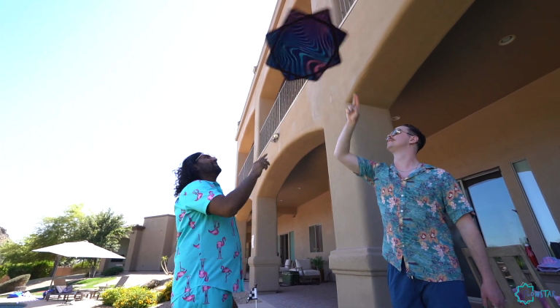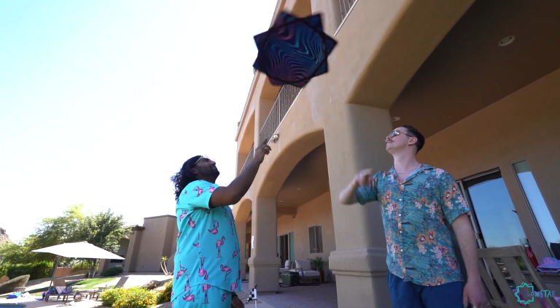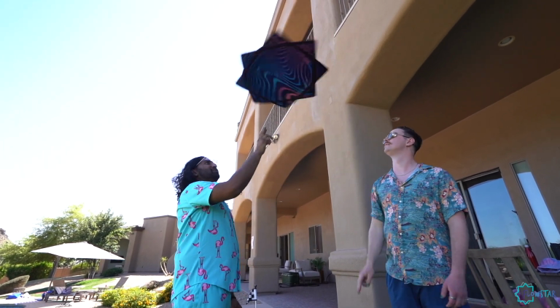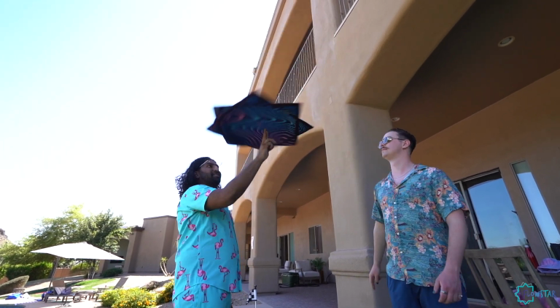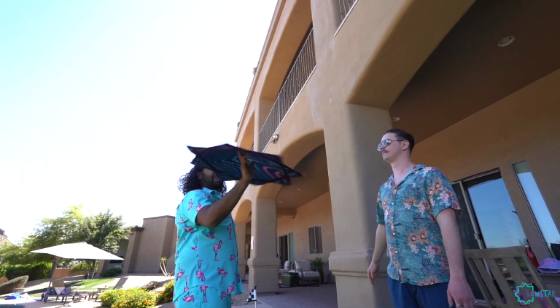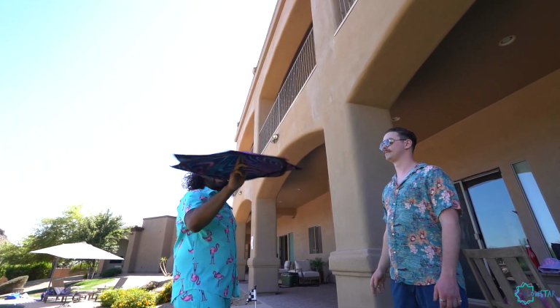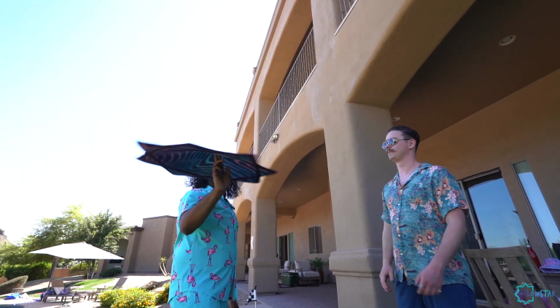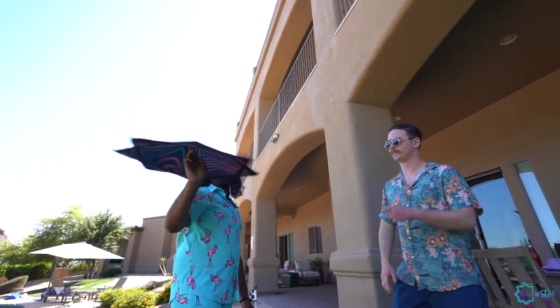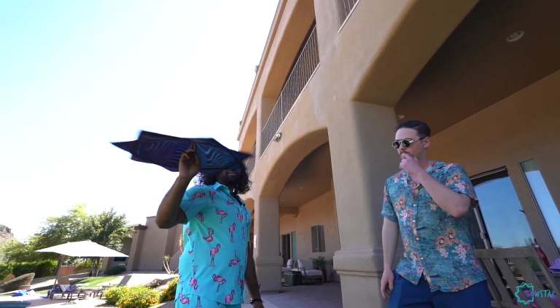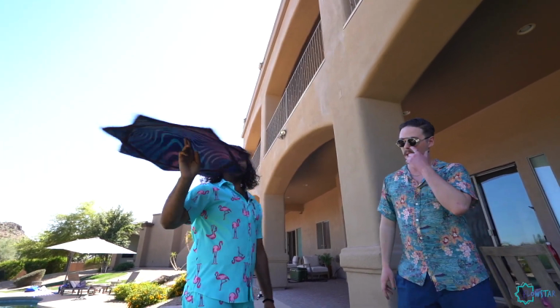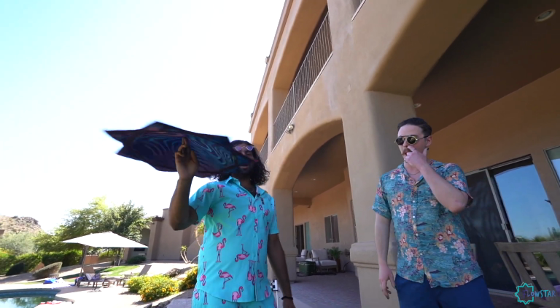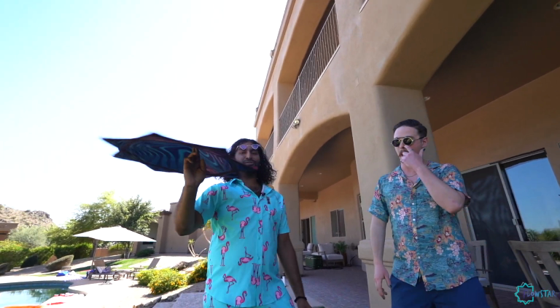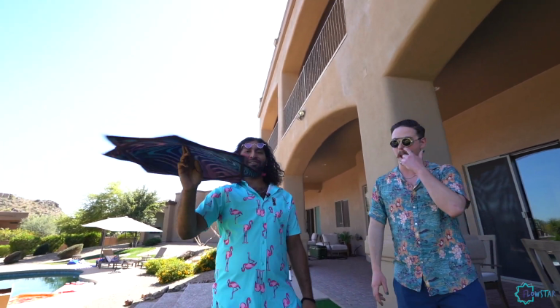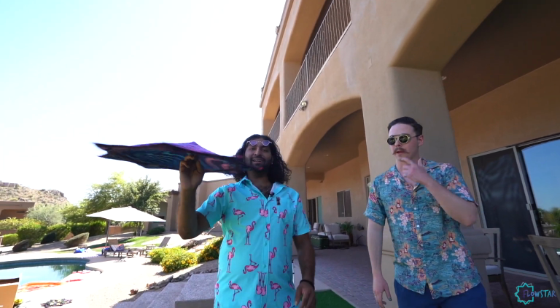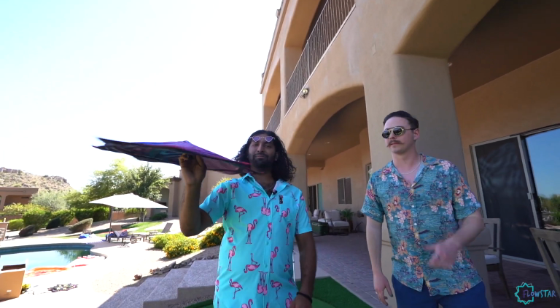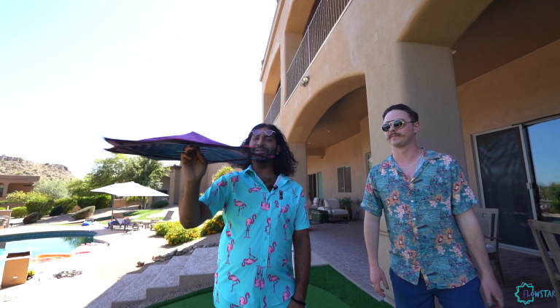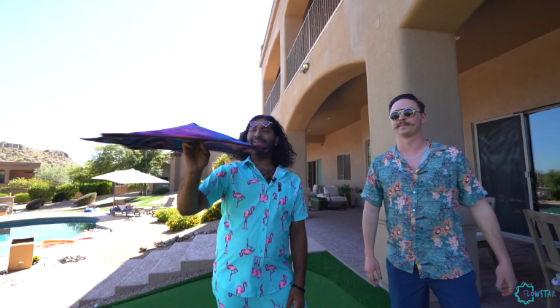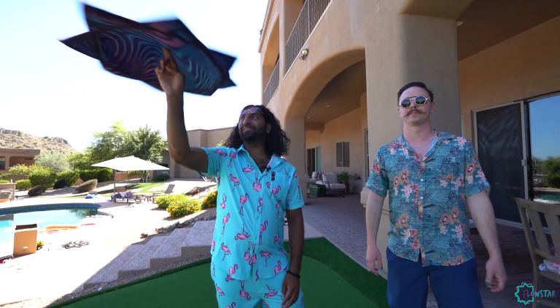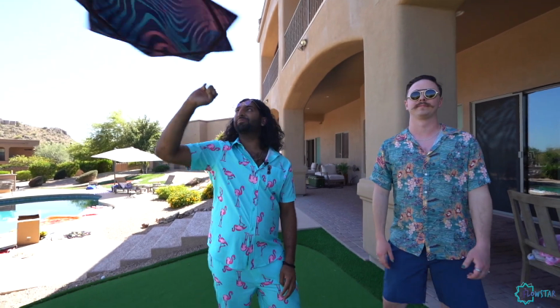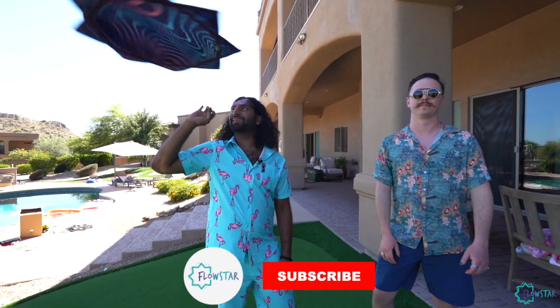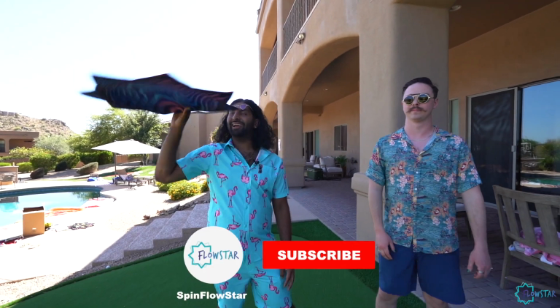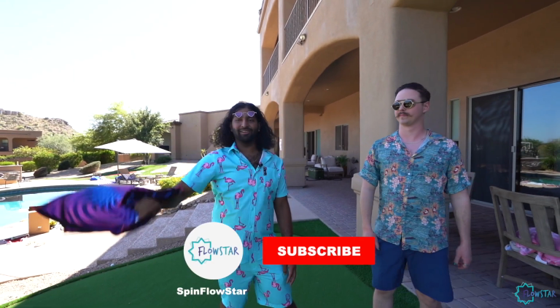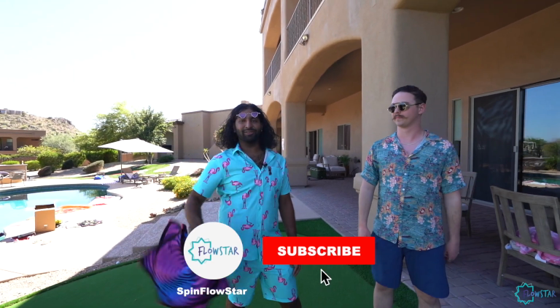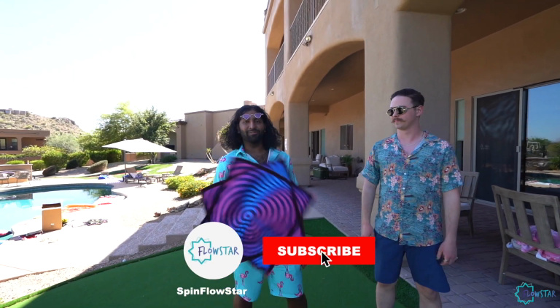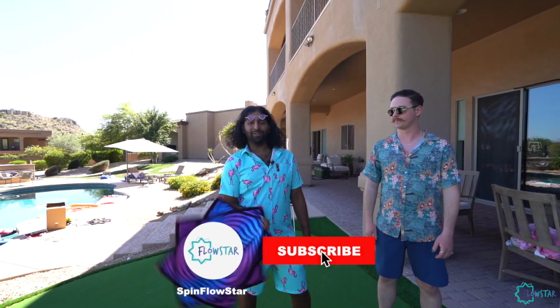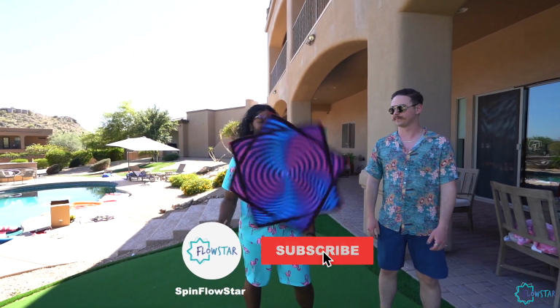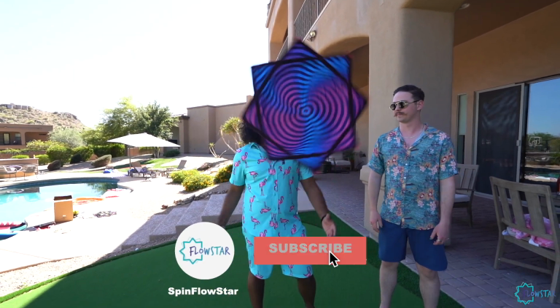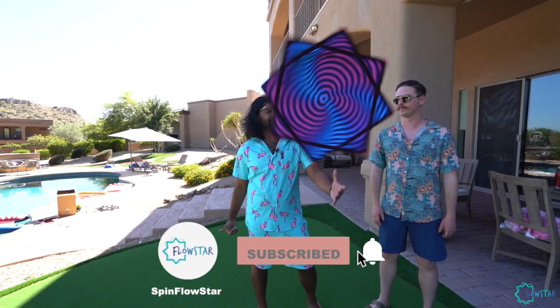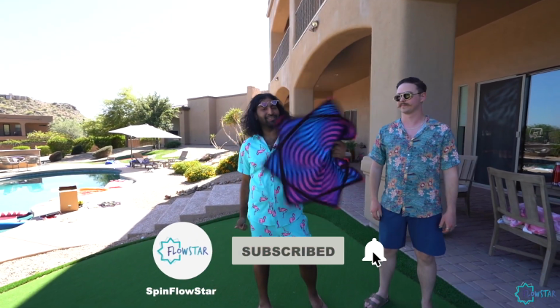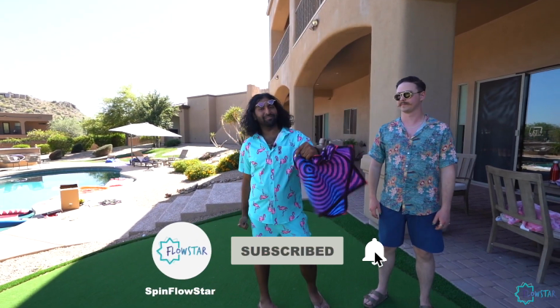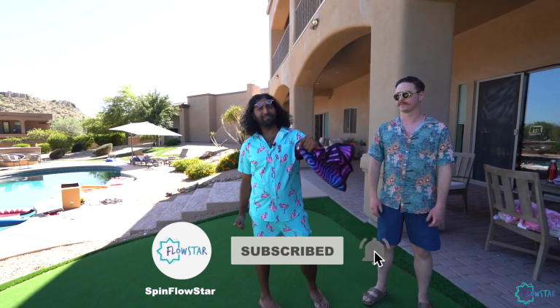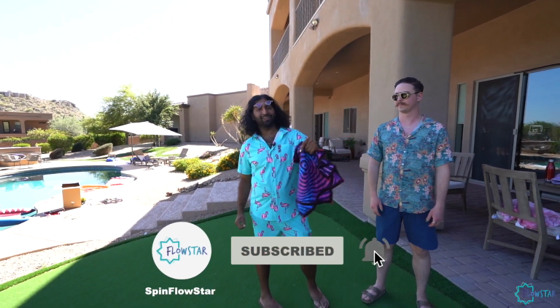So just like that, a quick little jab strike right in the middle and you're able to get your new Flowme friend into the Flowstar.